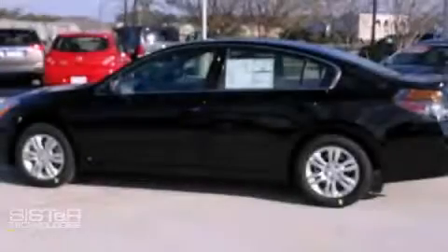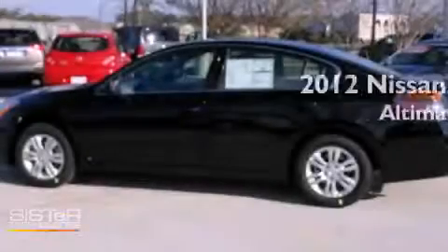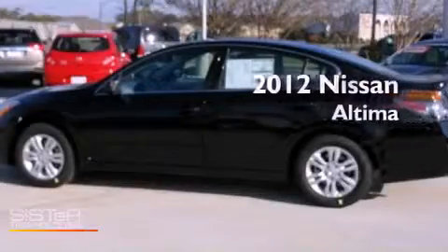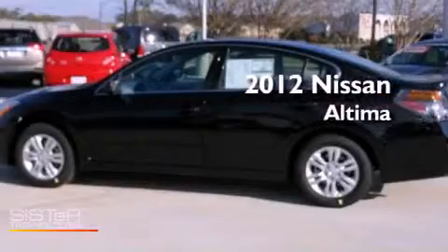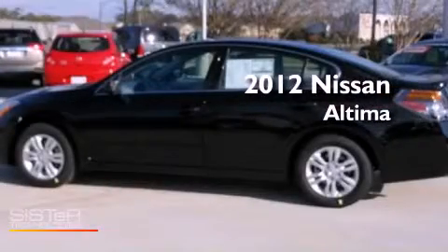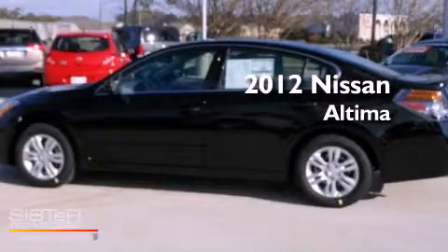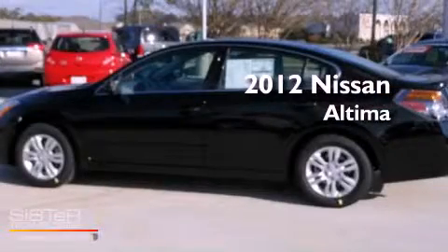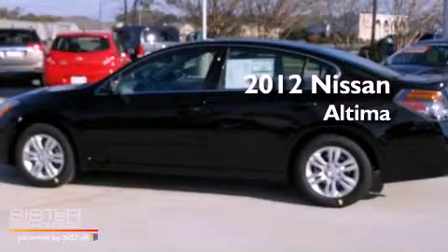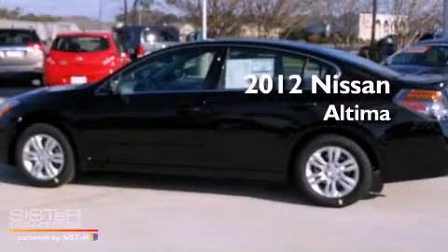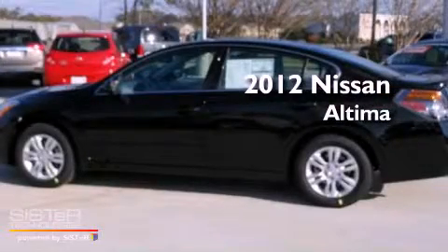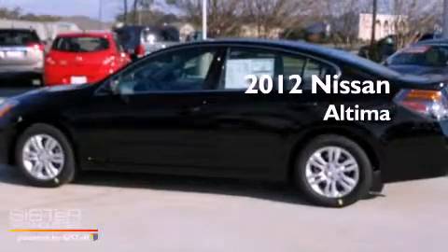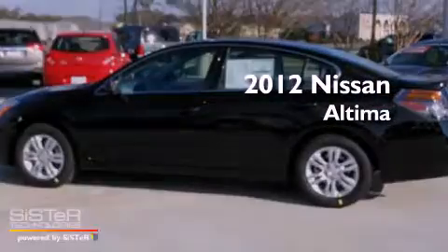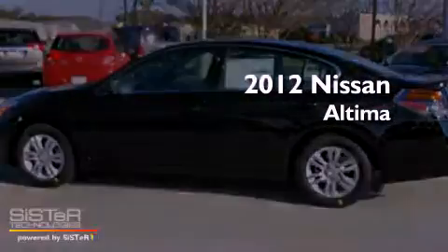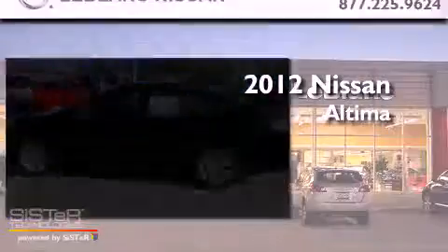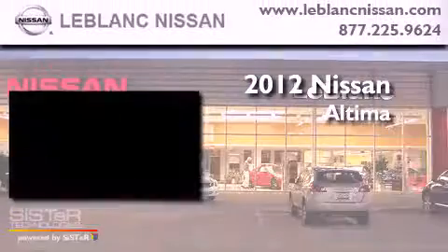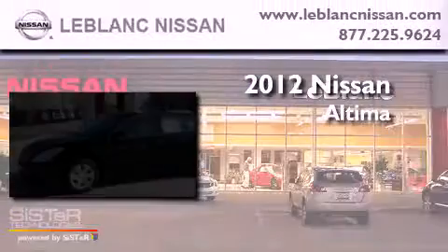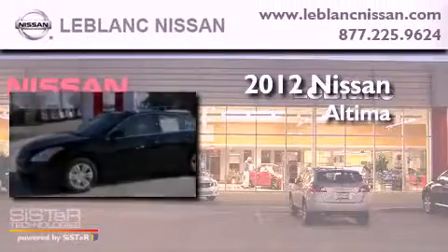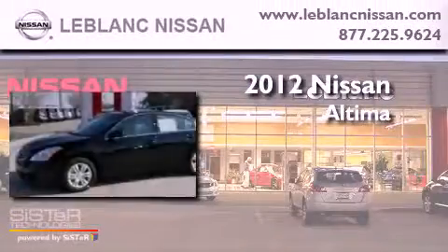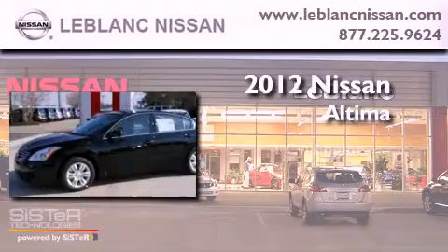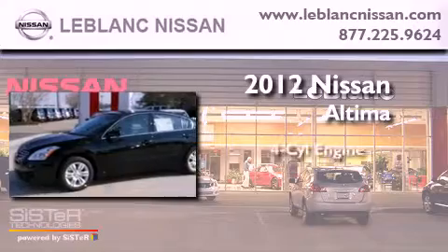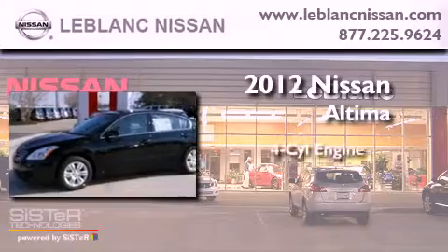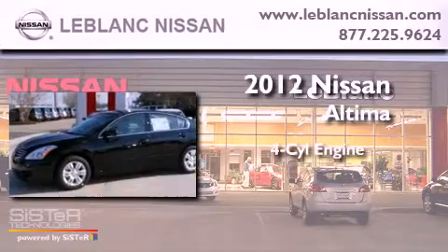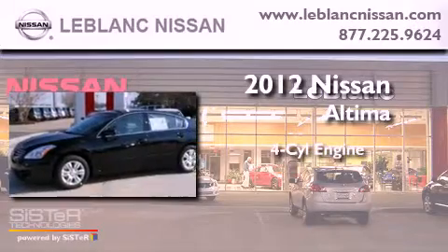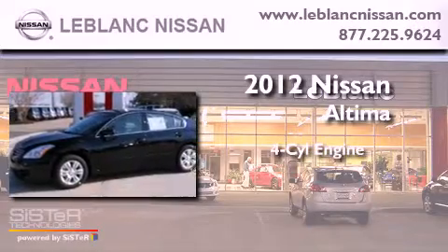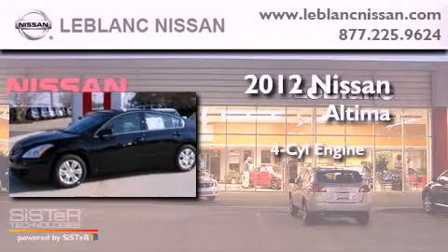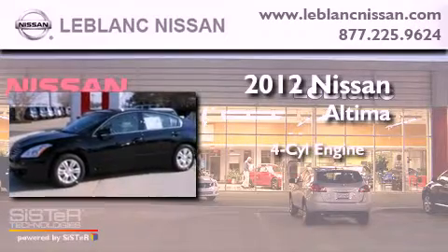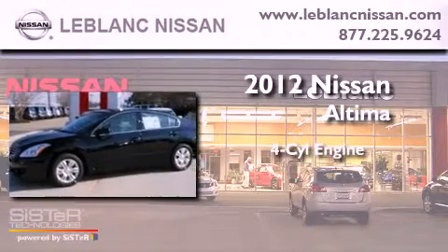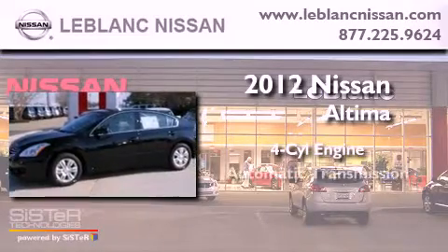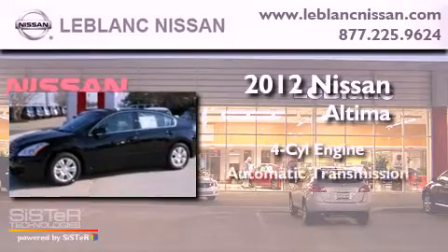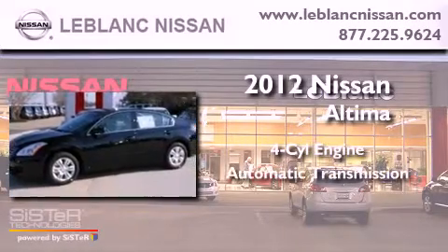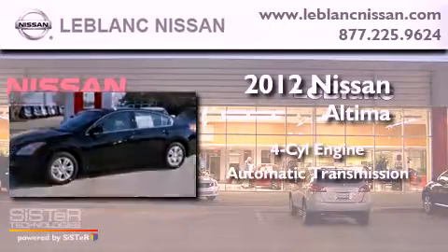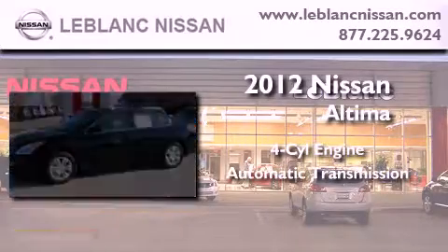This is a brand new 2012 Nissan Altima. It features a four-cylinder engine and an automatic transmission.